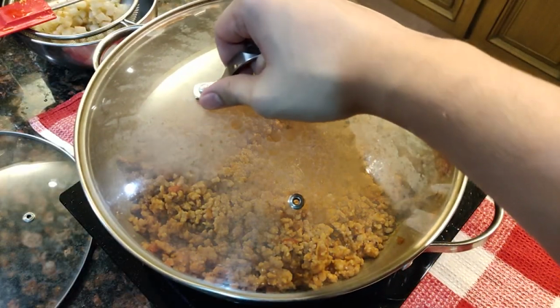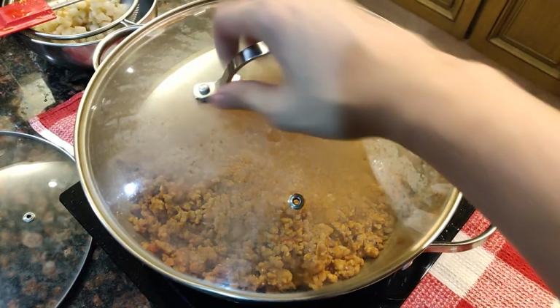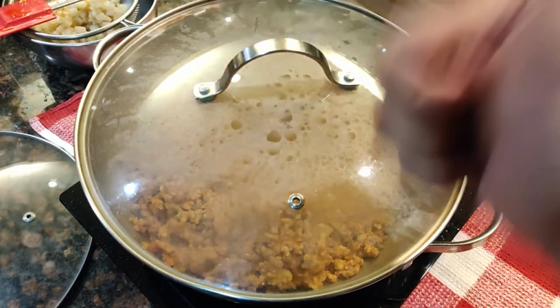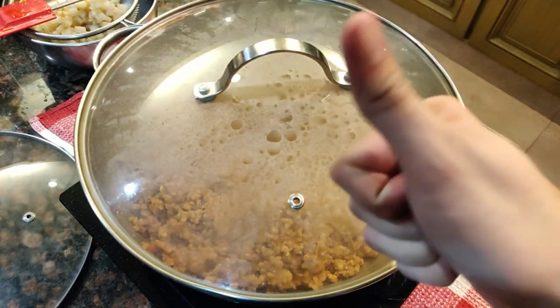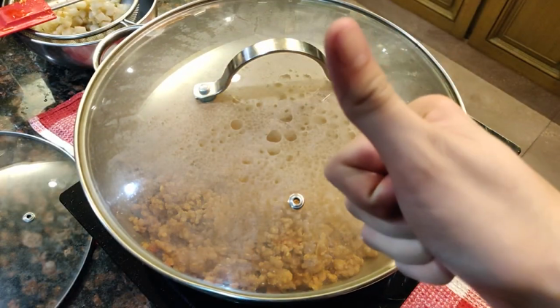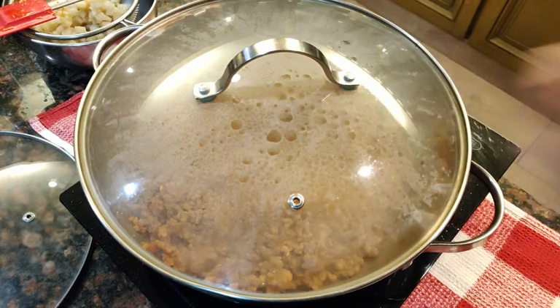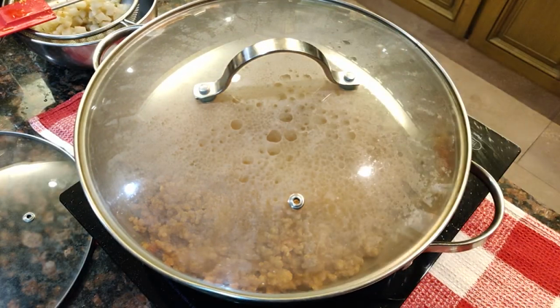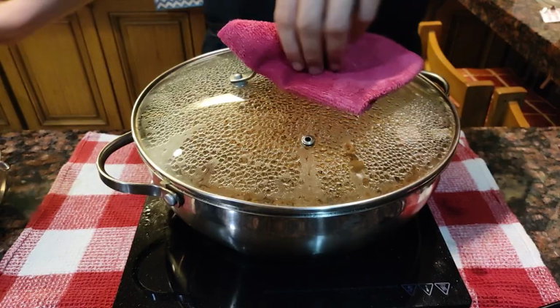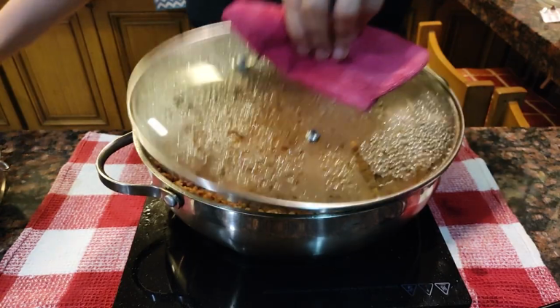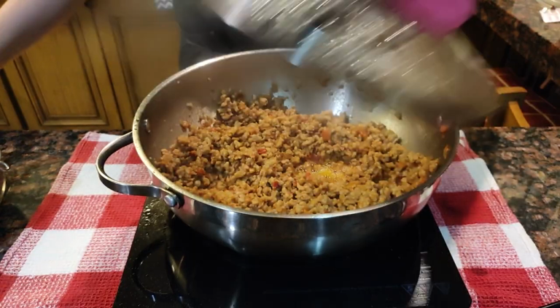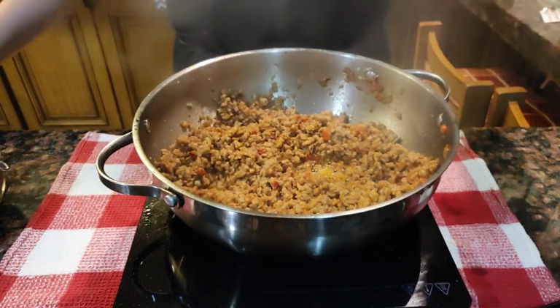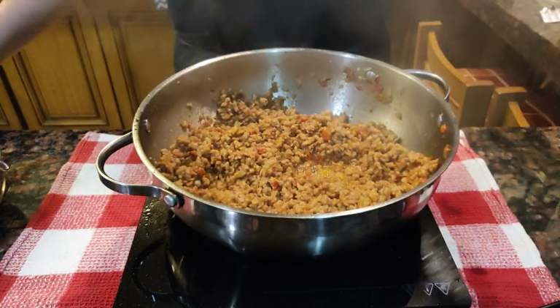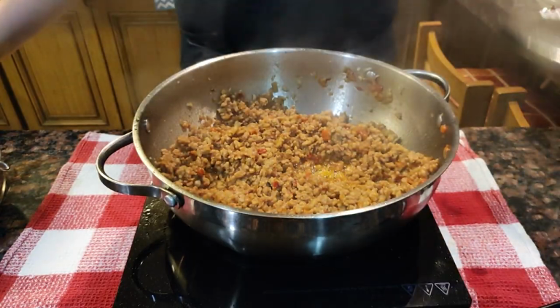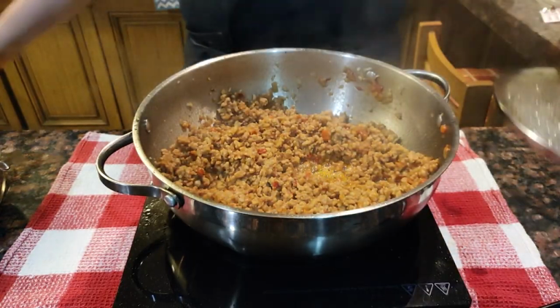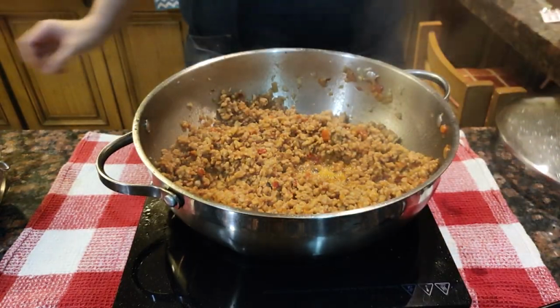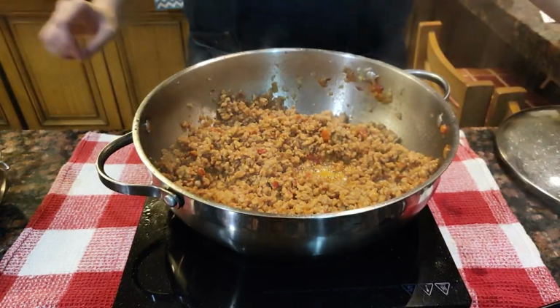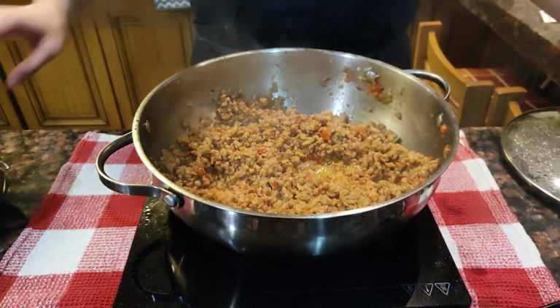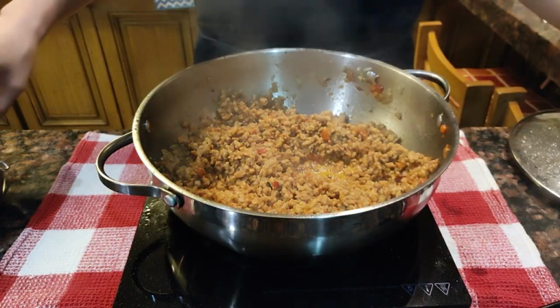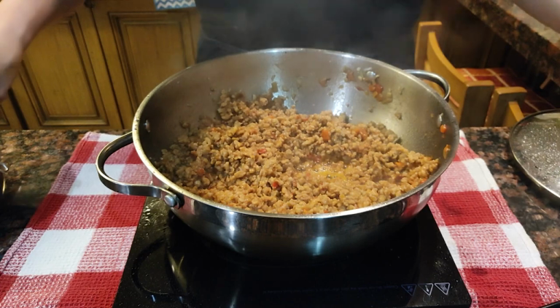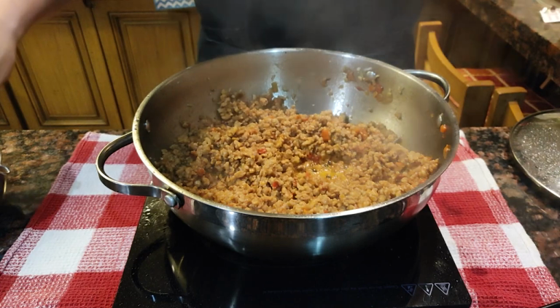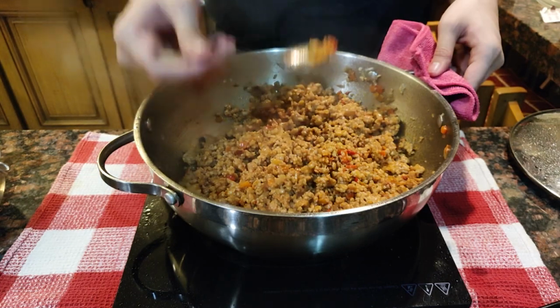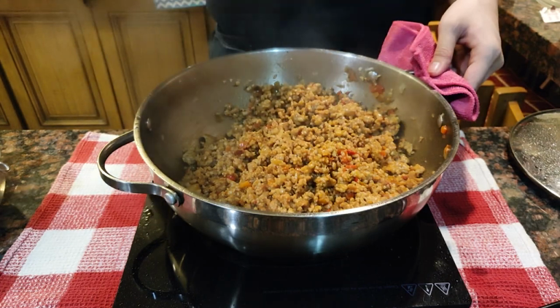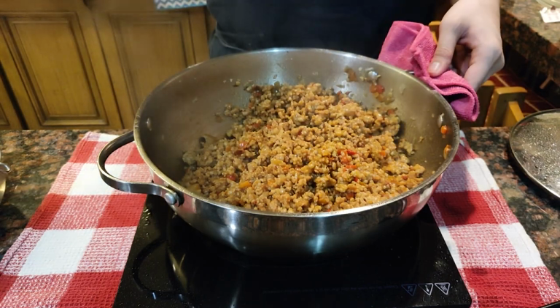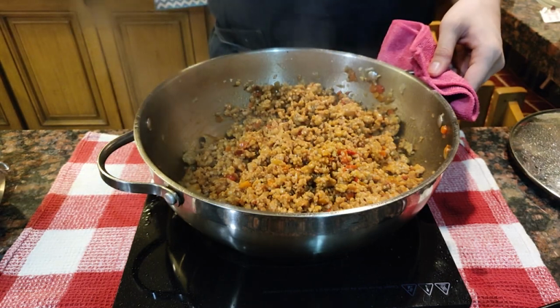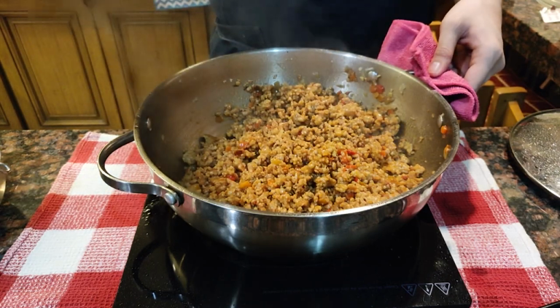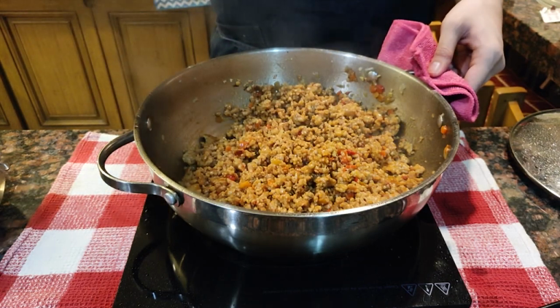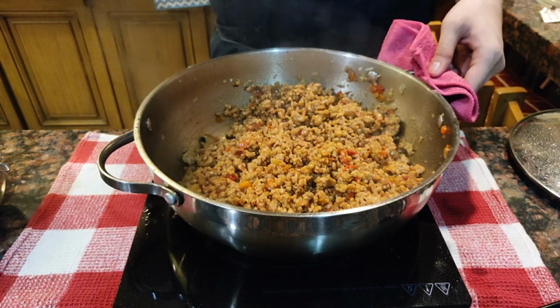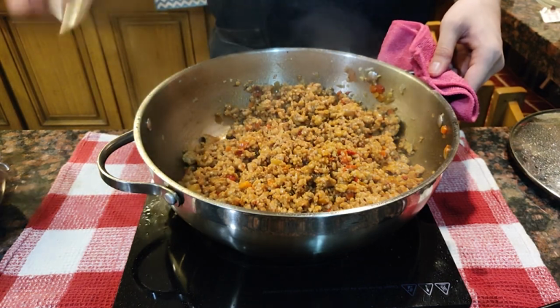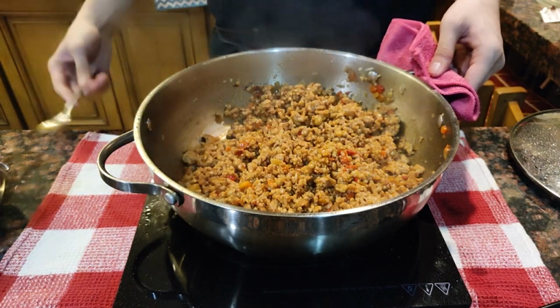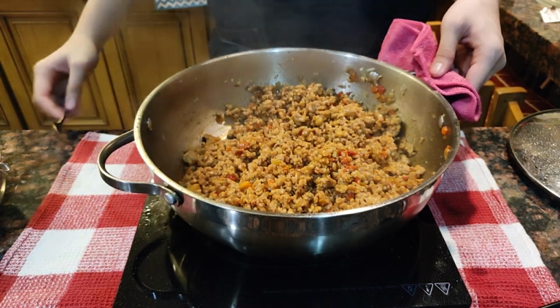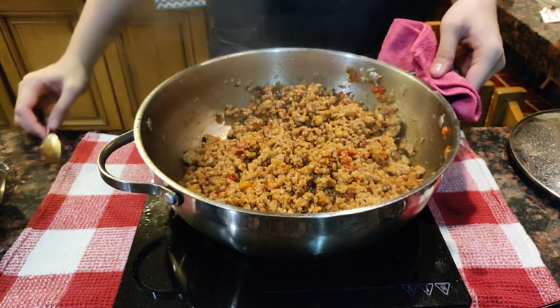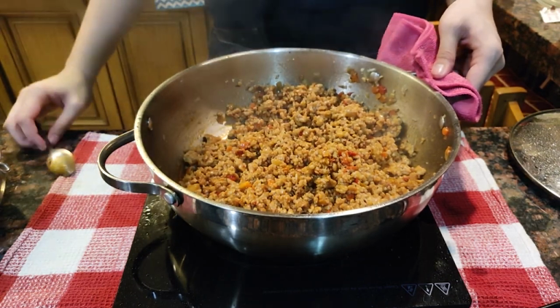Cover and stir occasionally until the meat has developed a darker color. This will take about 10 minutes. Make sure to taste it again for any additional seasoning.